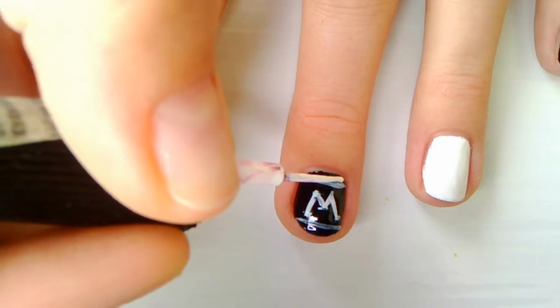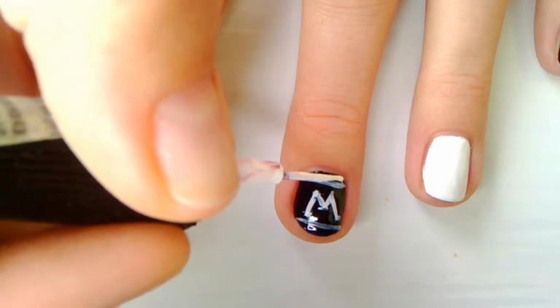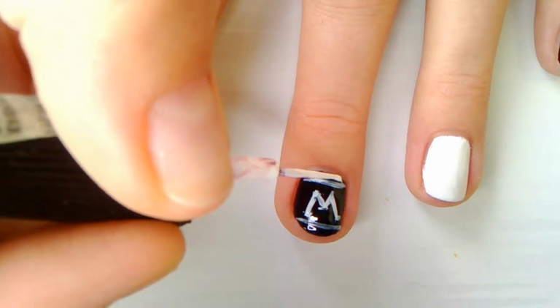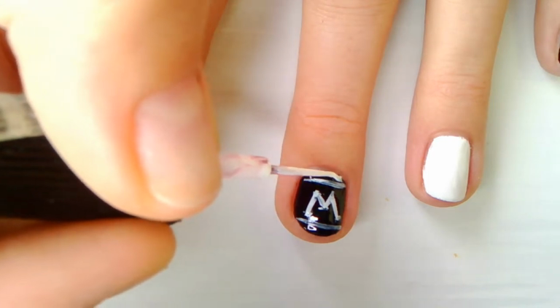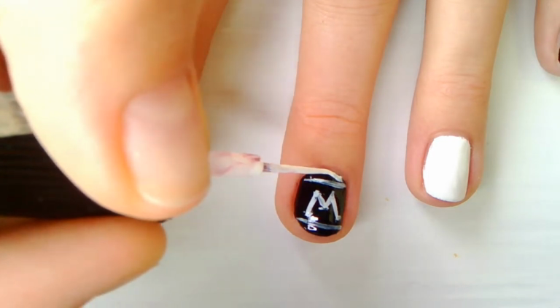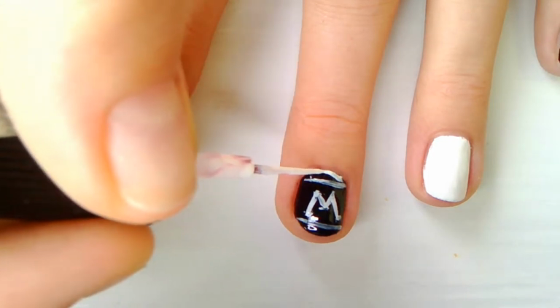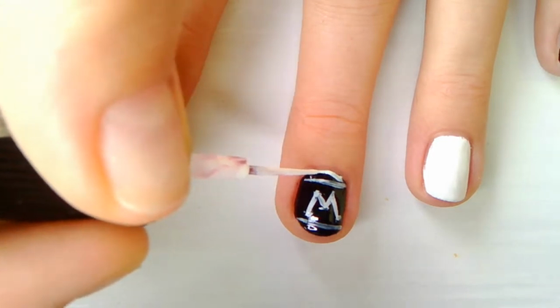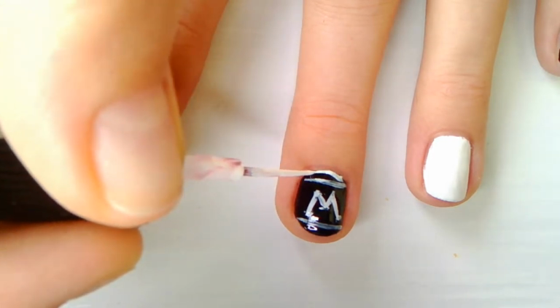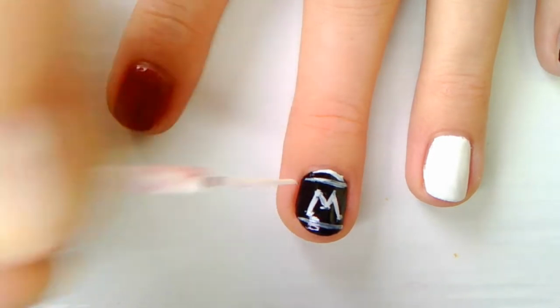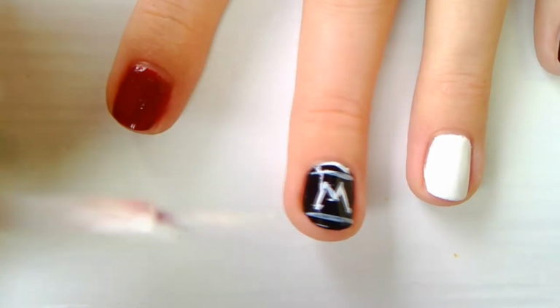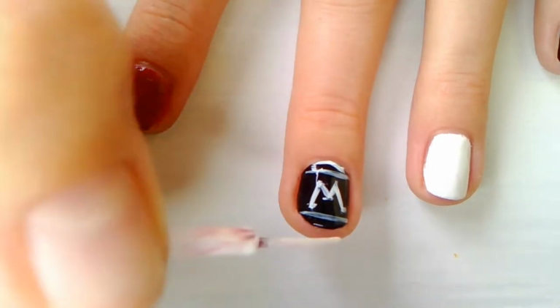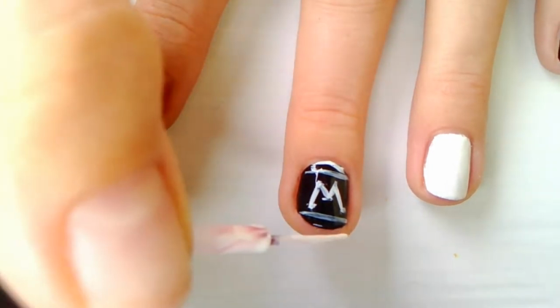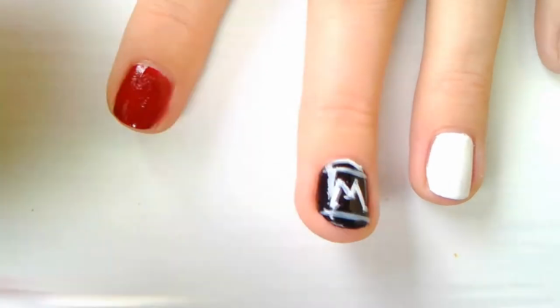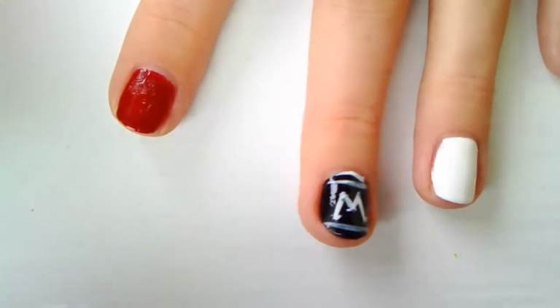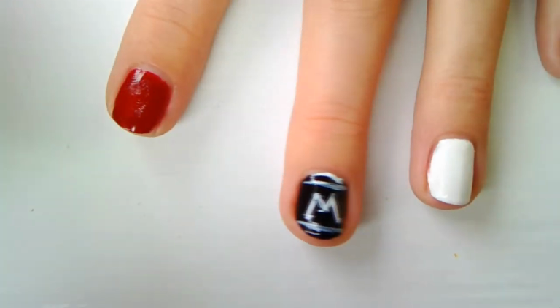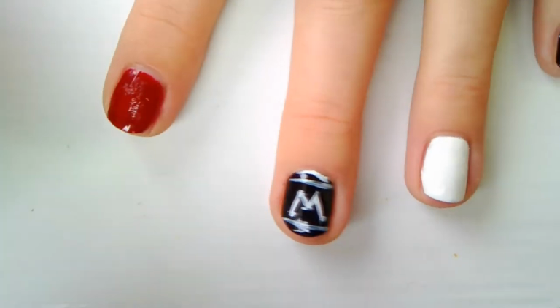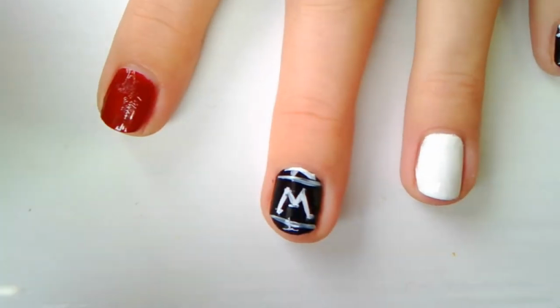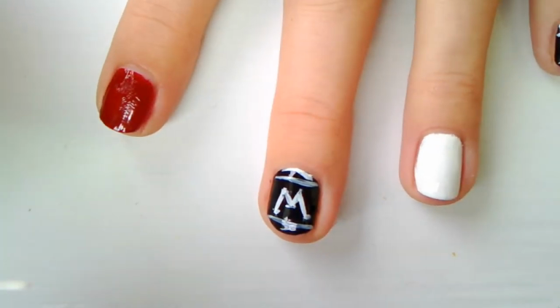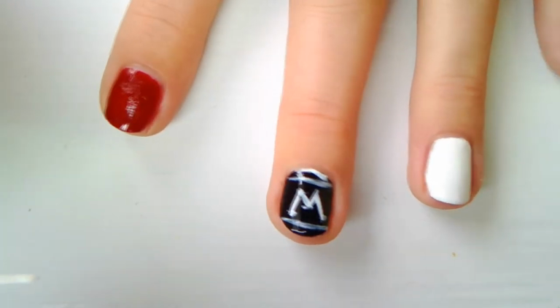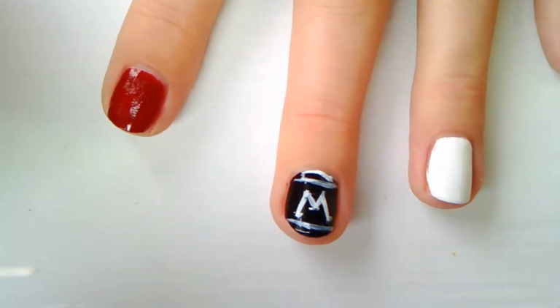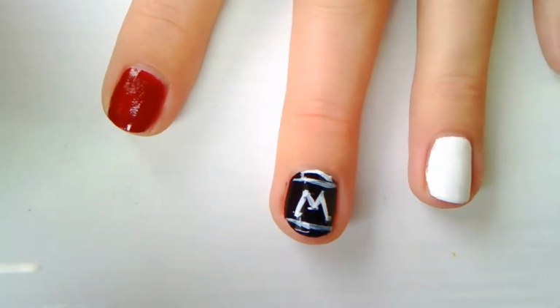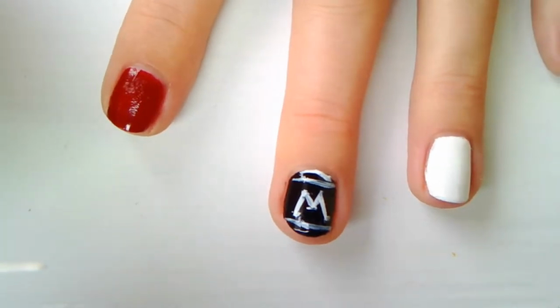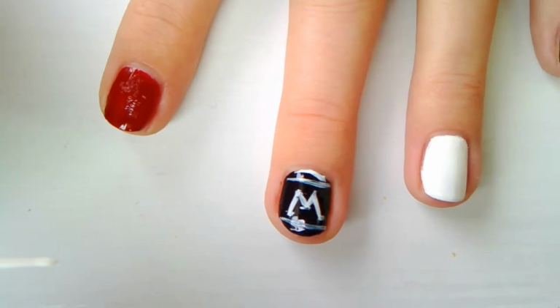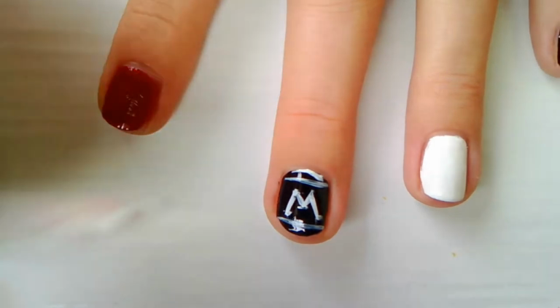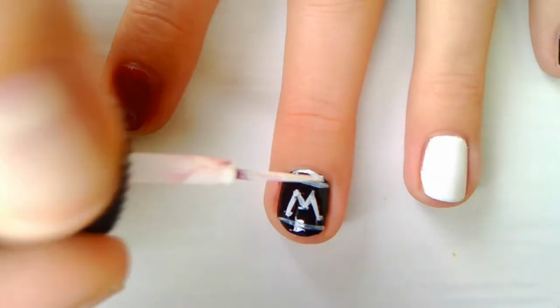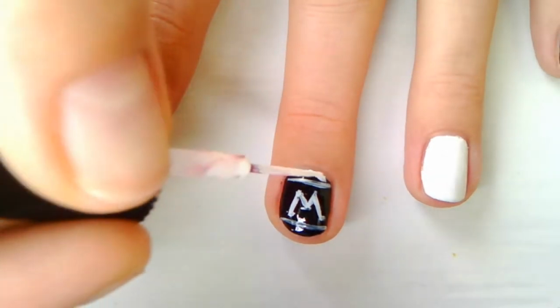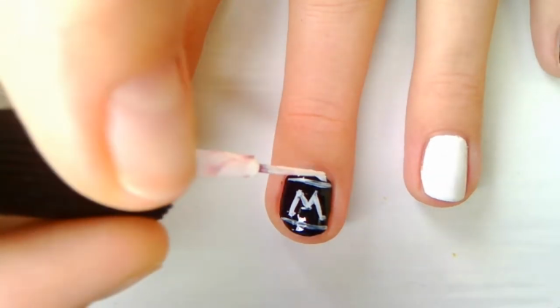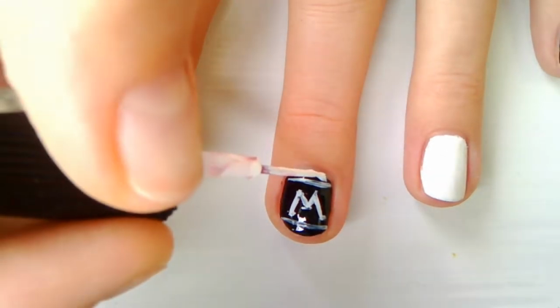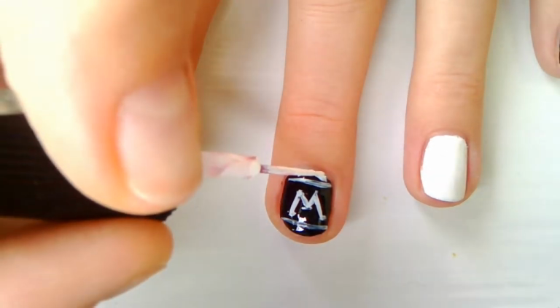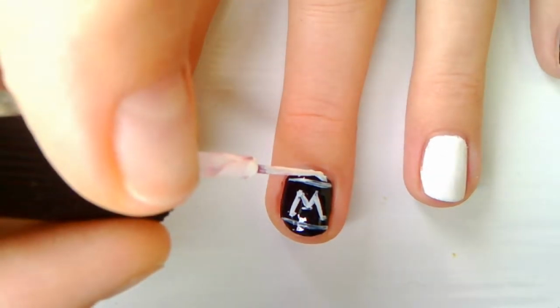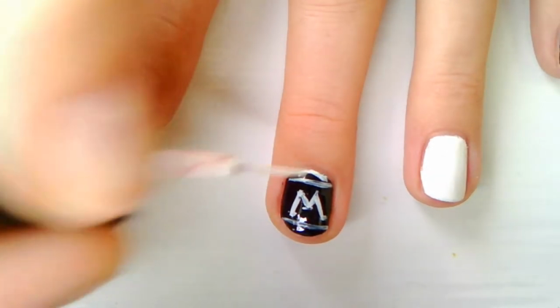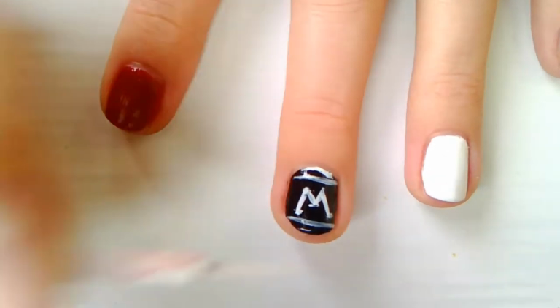Now create another two thin lines on your middle finger and let it dry. And don't worry if you messed it — you can always correct it later.